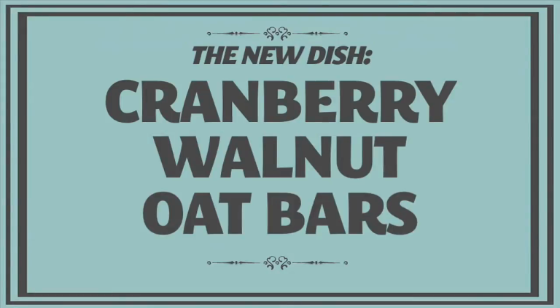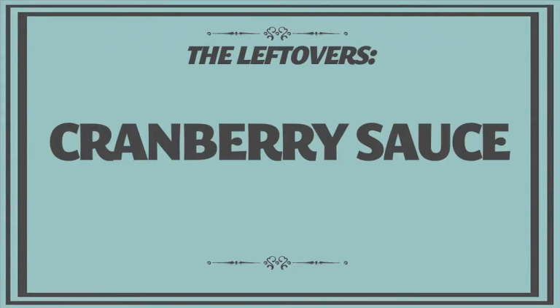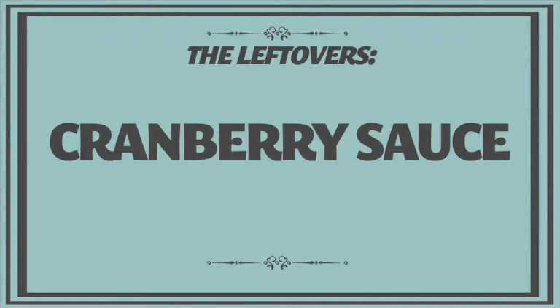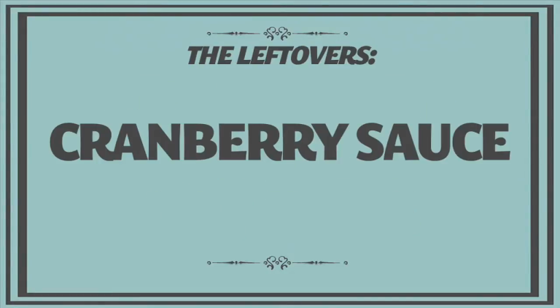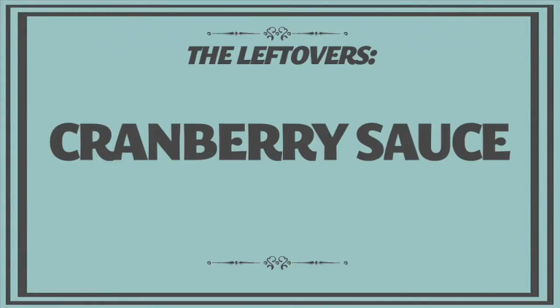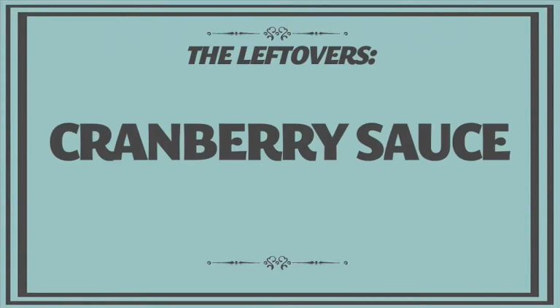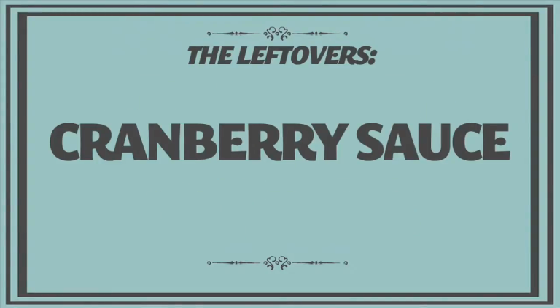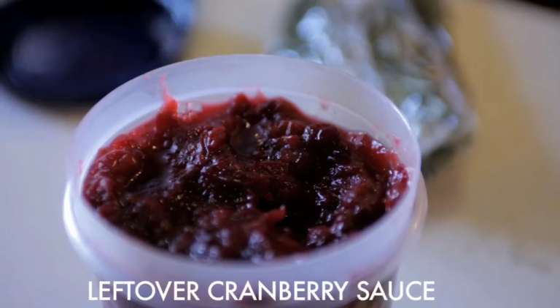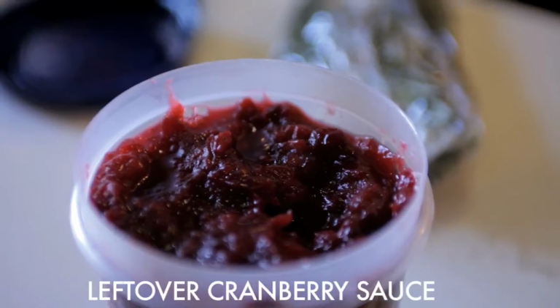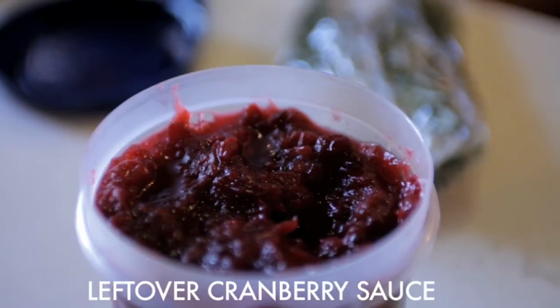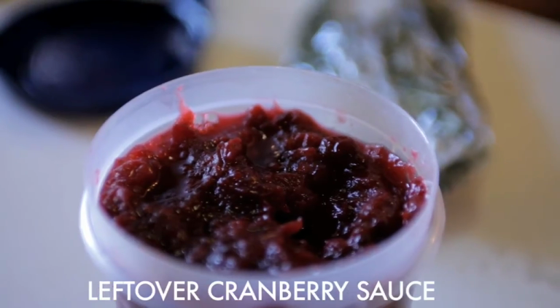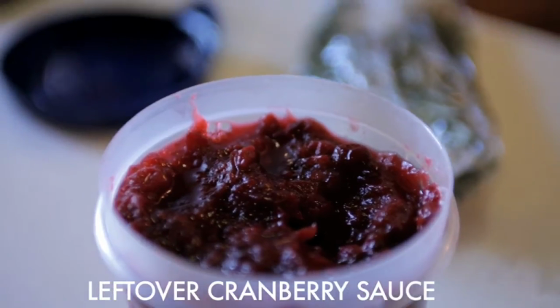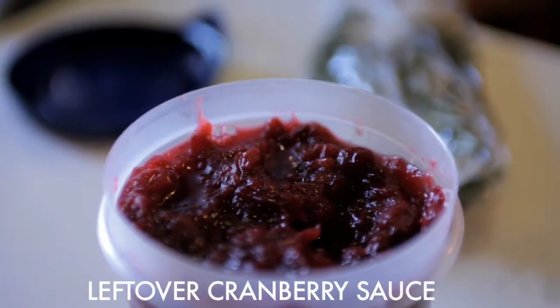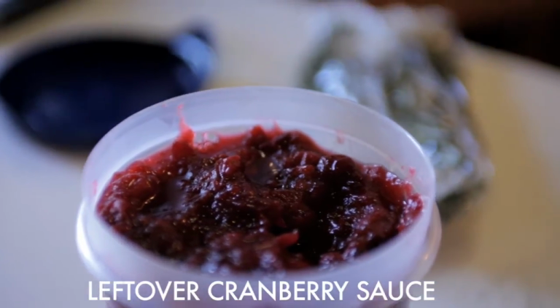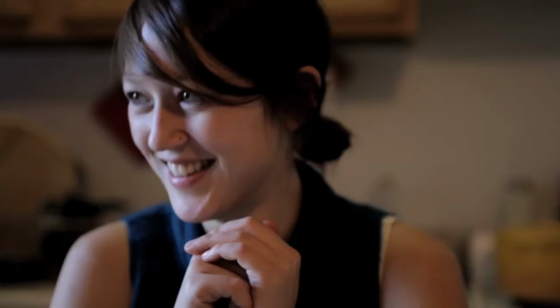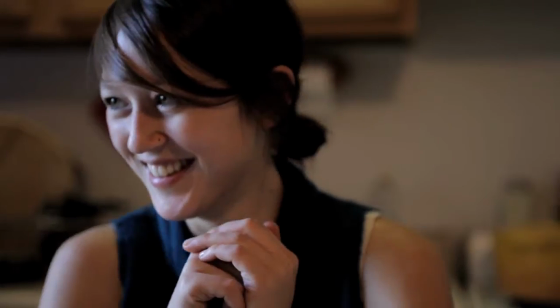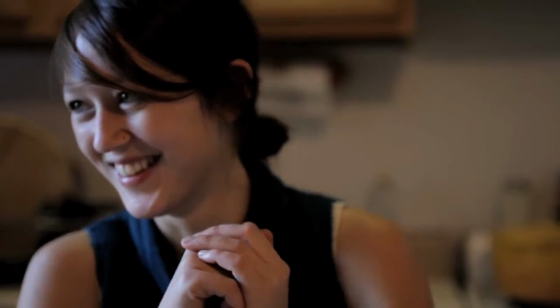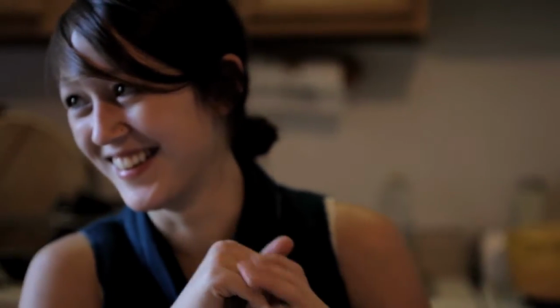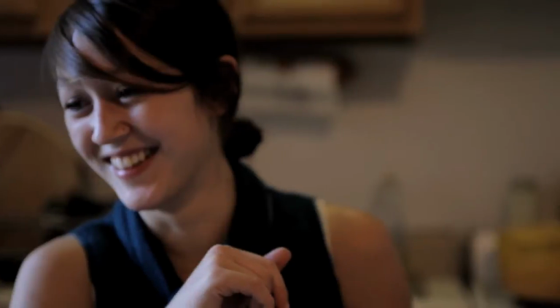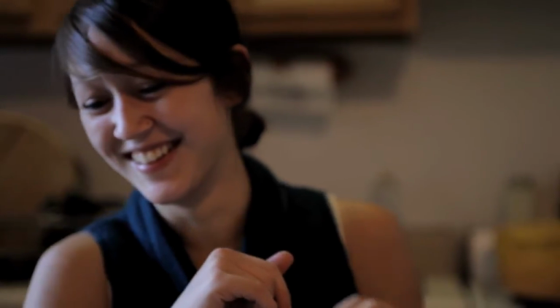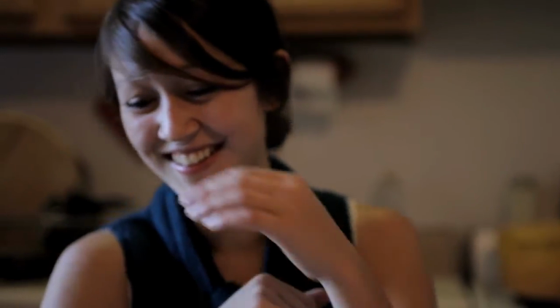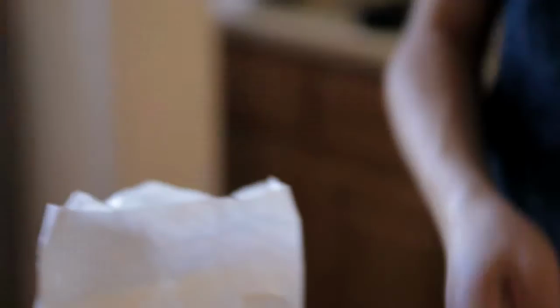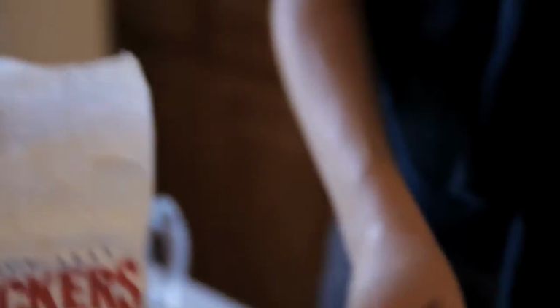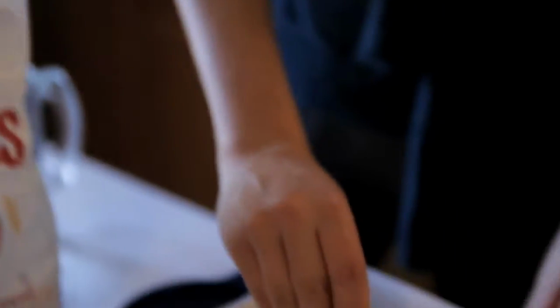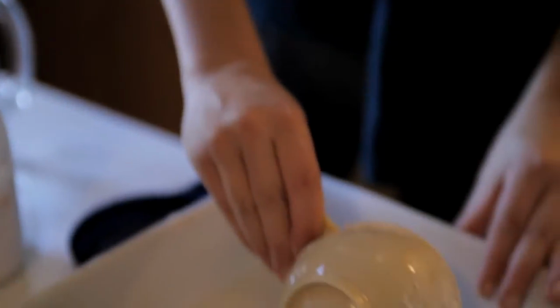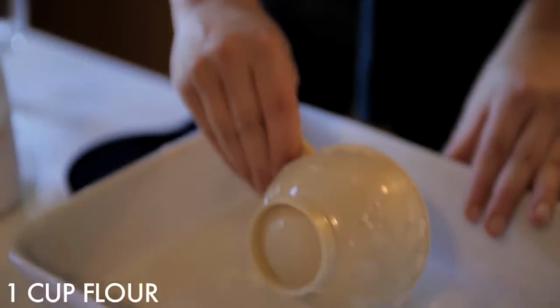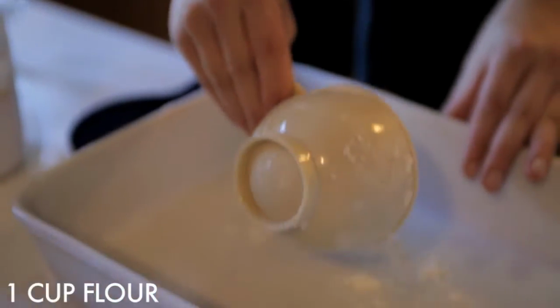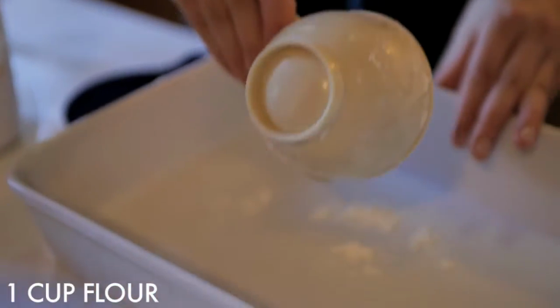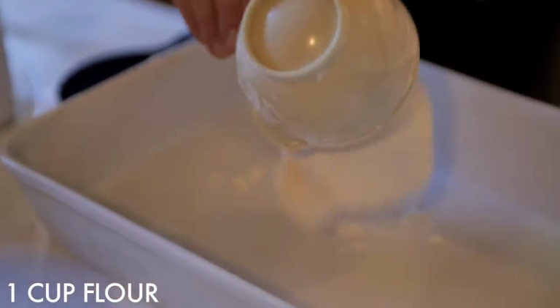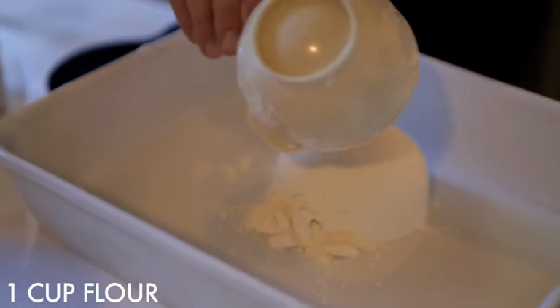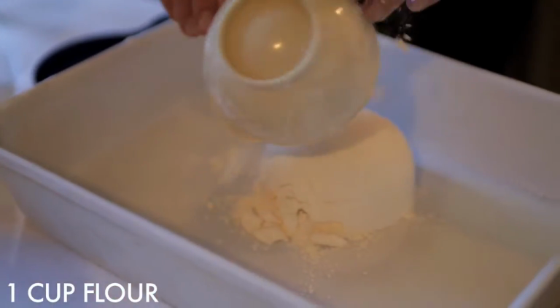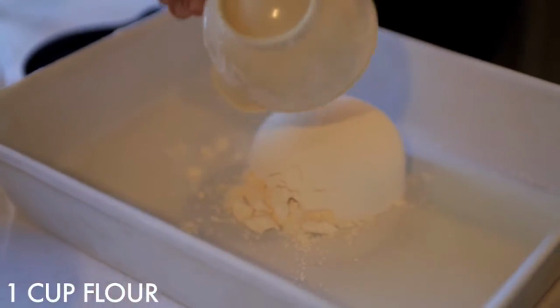This is cranberry sauce redux — we're going to cook it right in here to make cranberry bars.